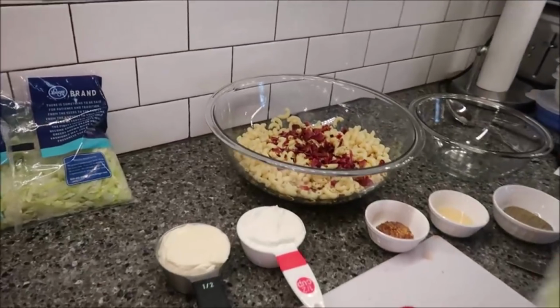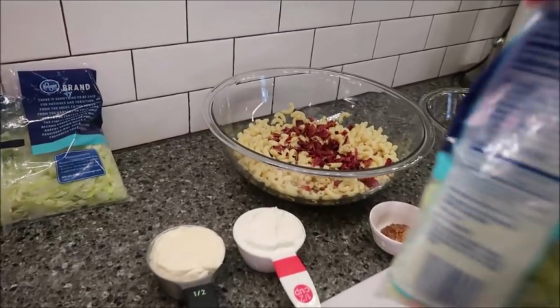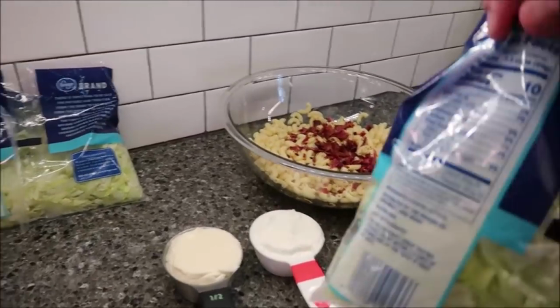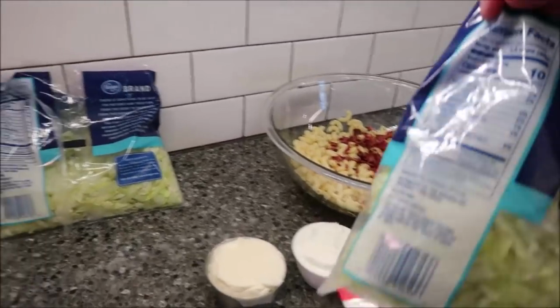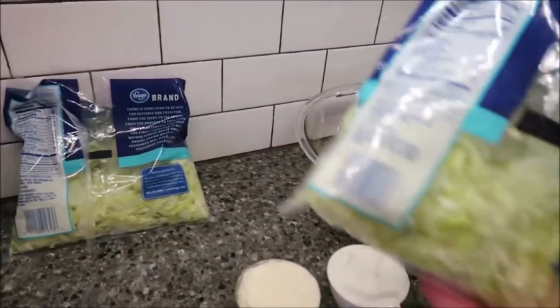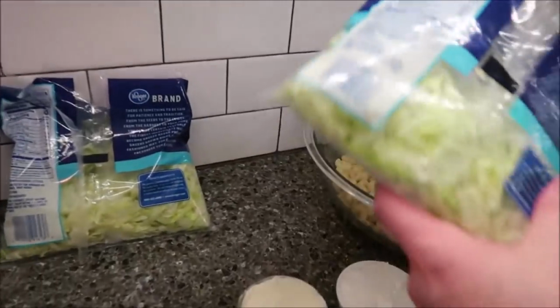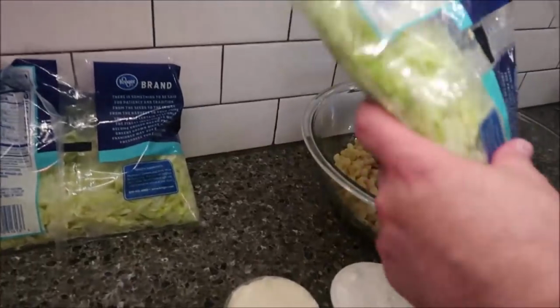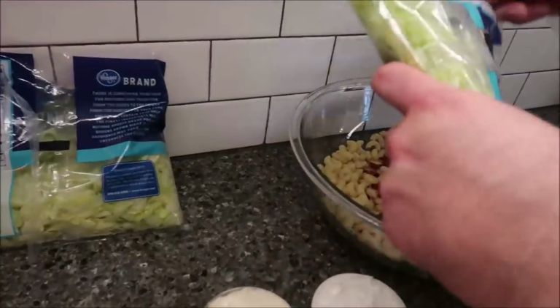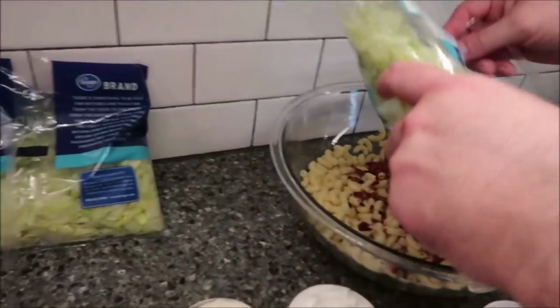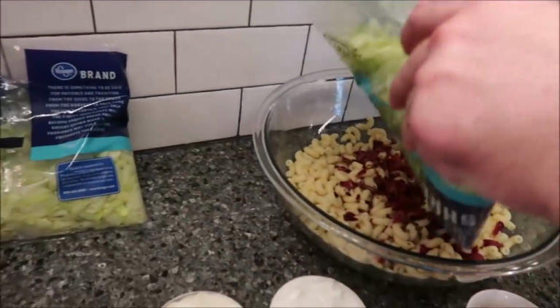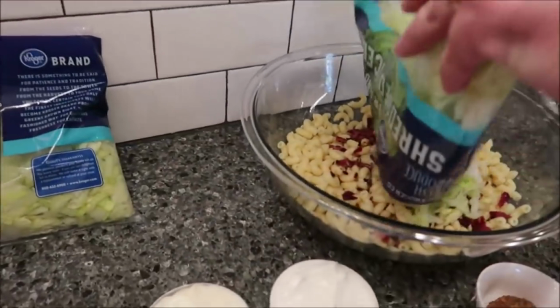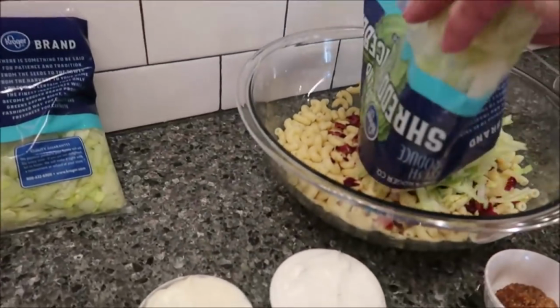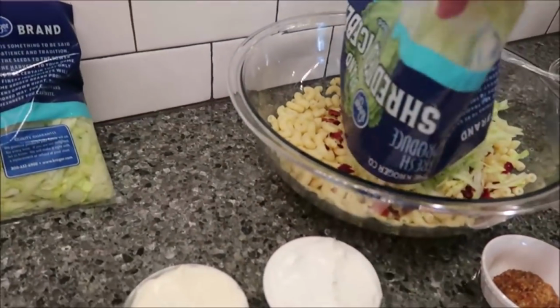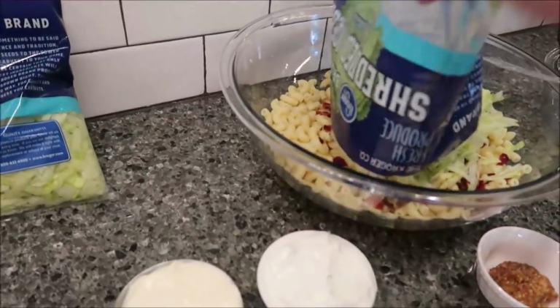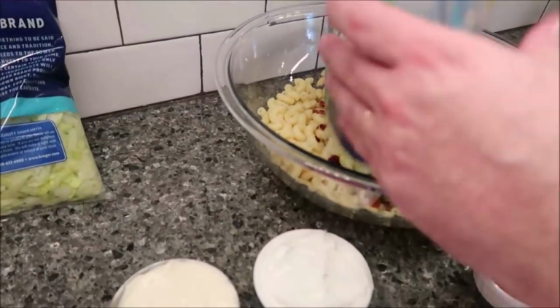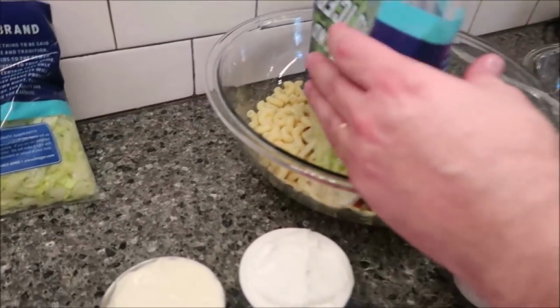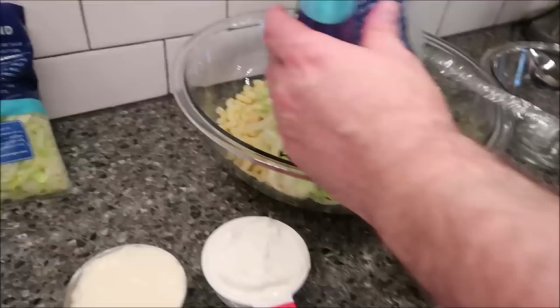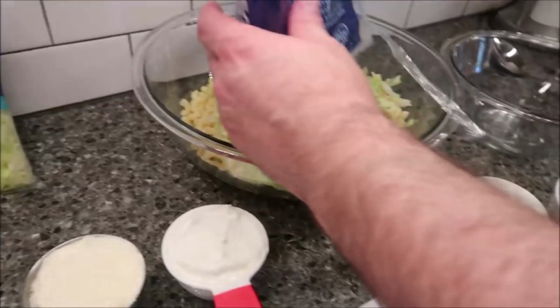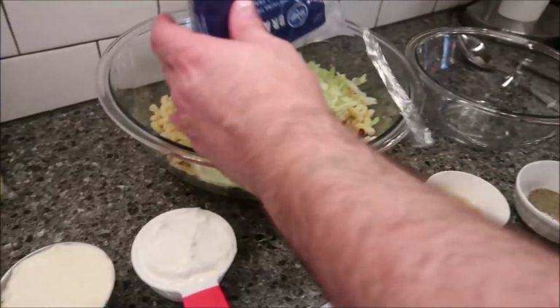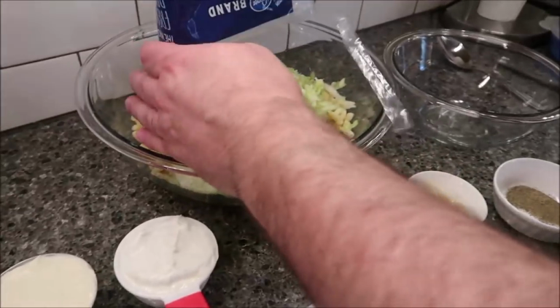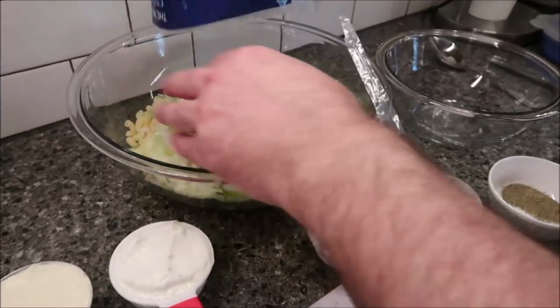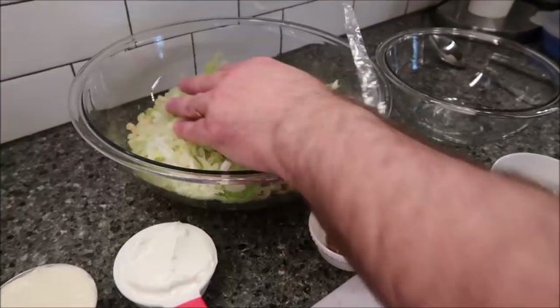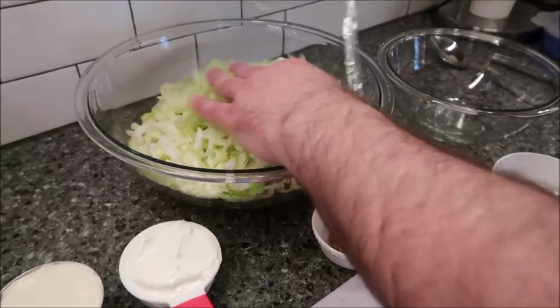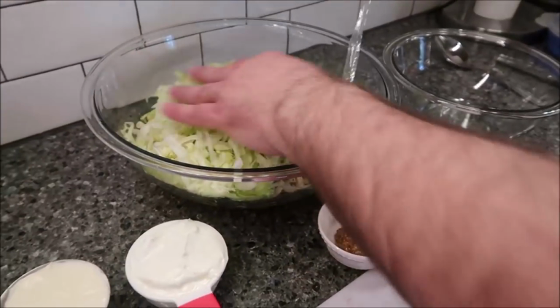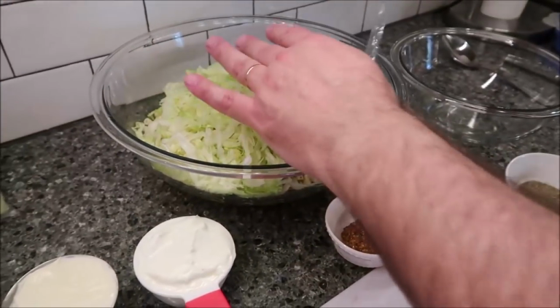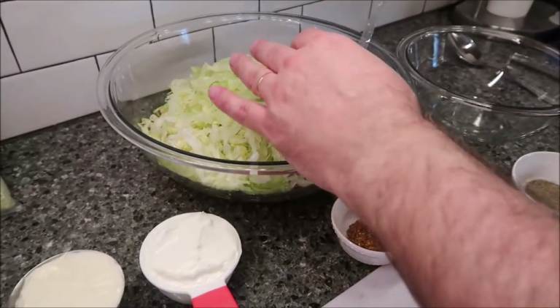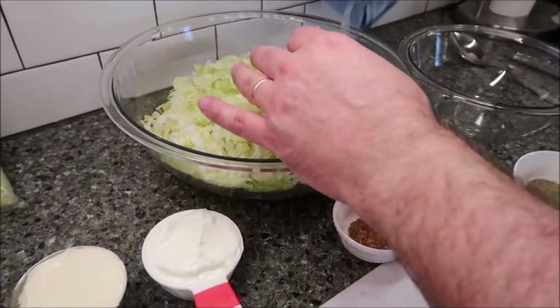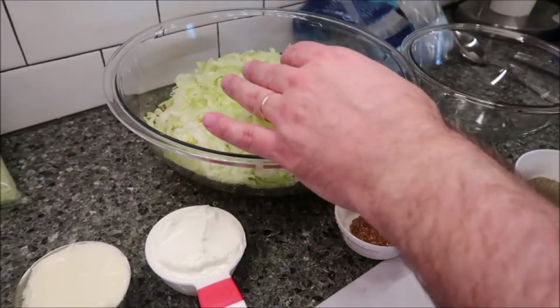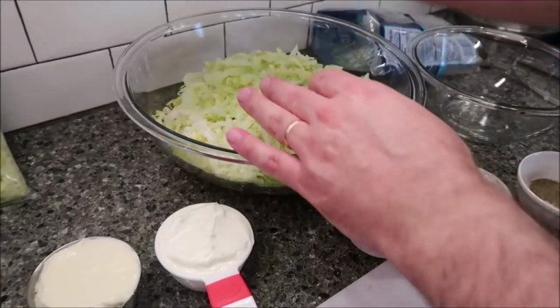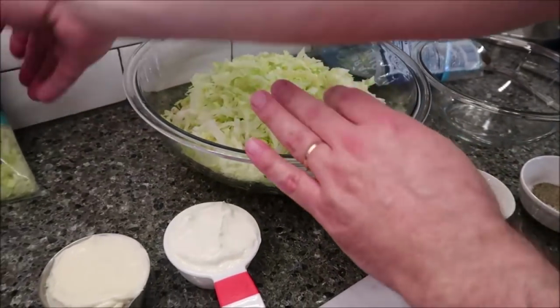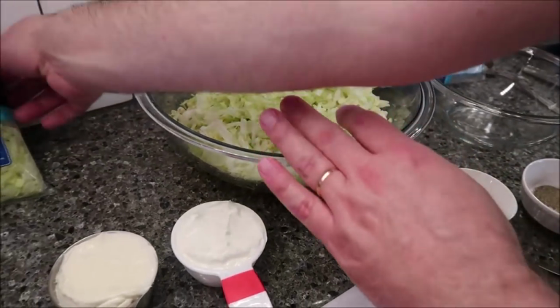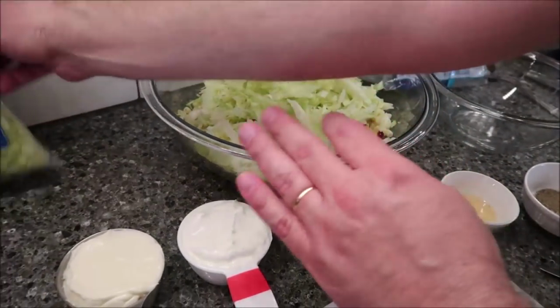Now I'm going to dump my shredded lettuce in here and just pile it up in there.